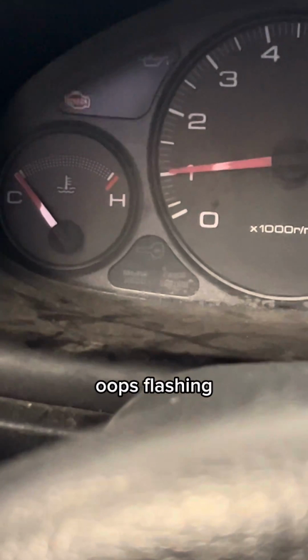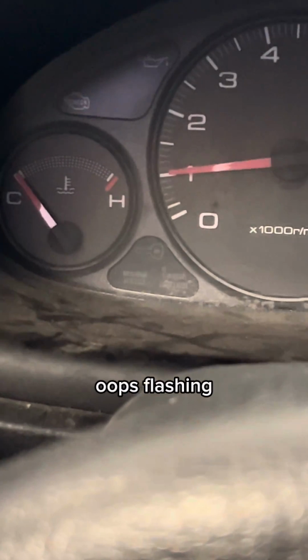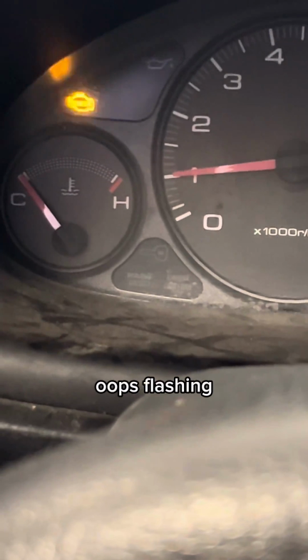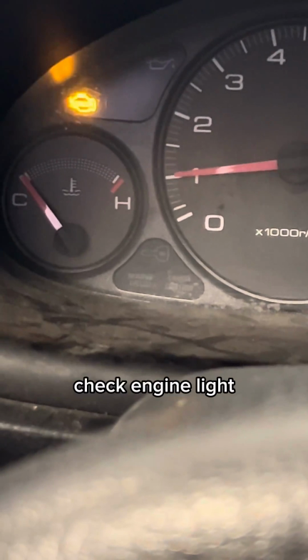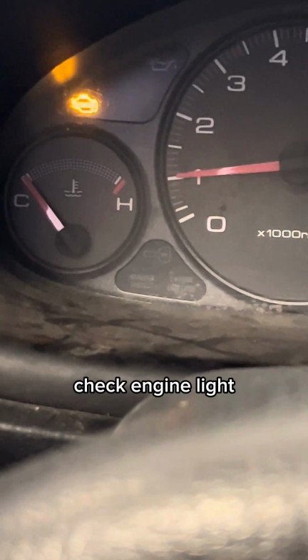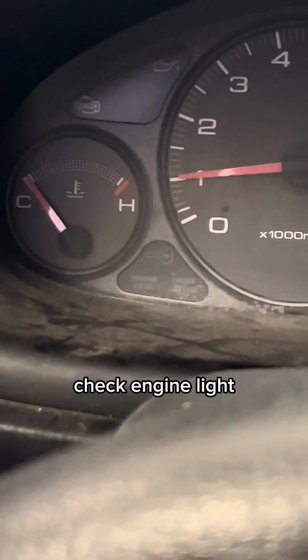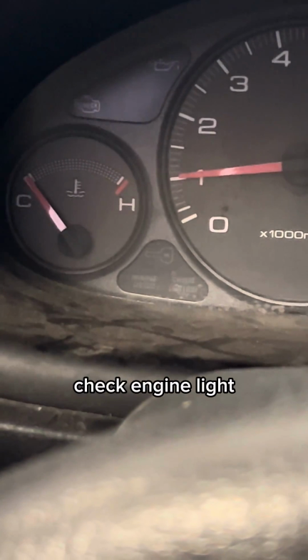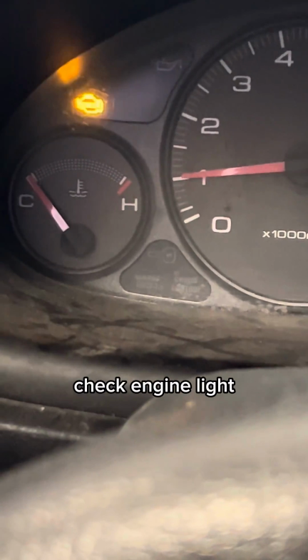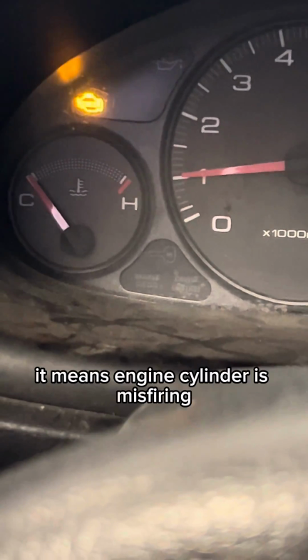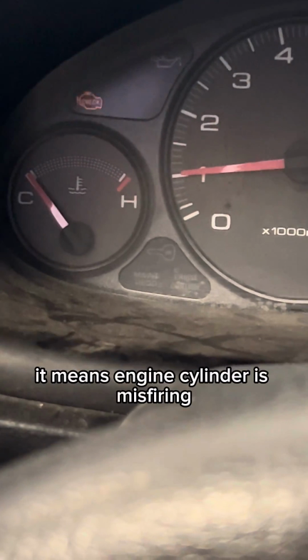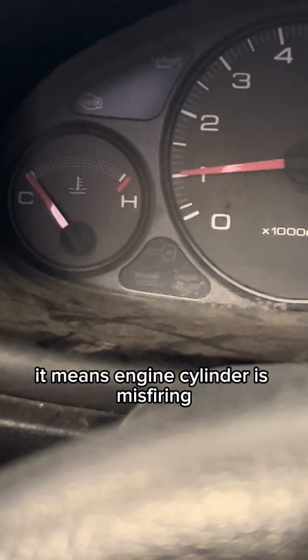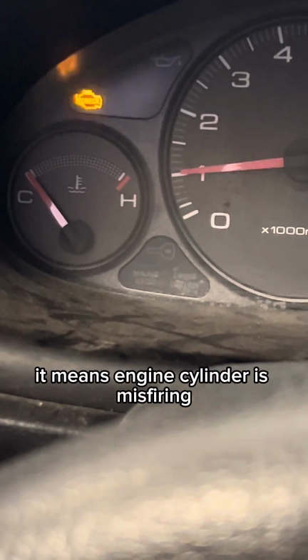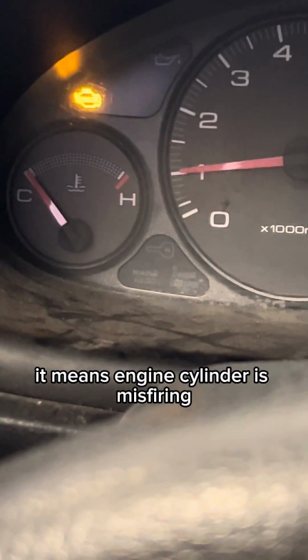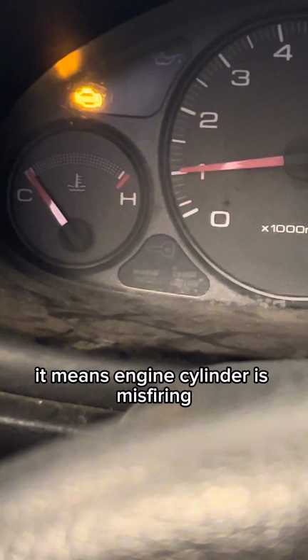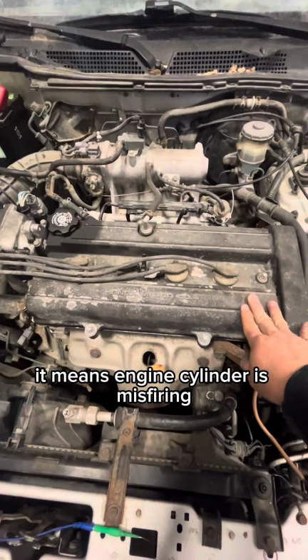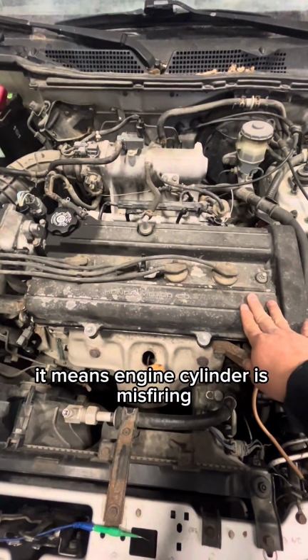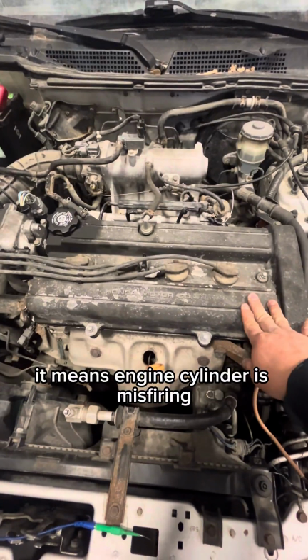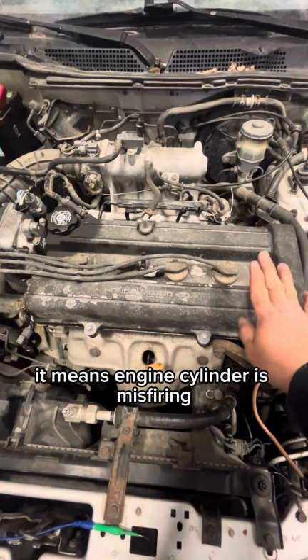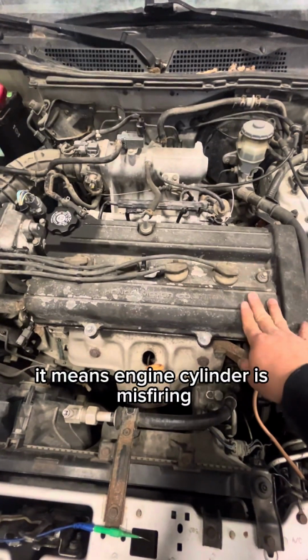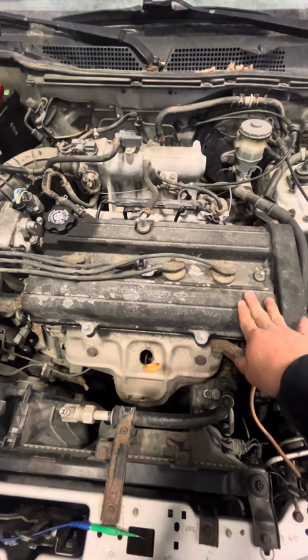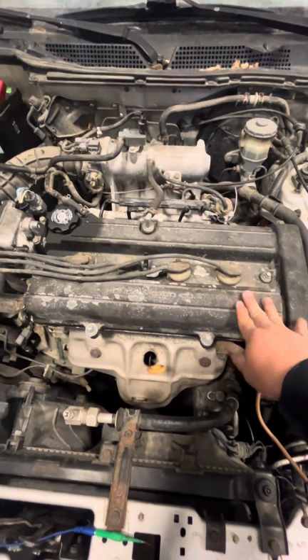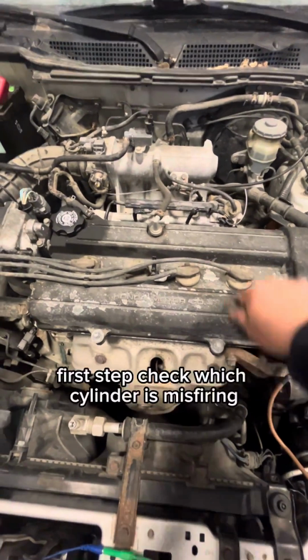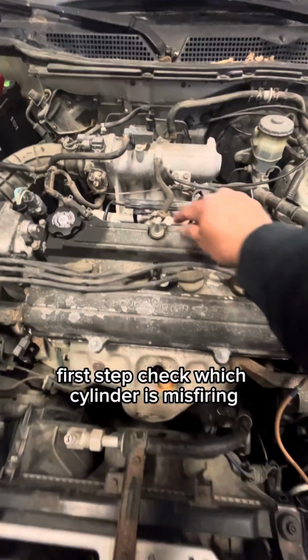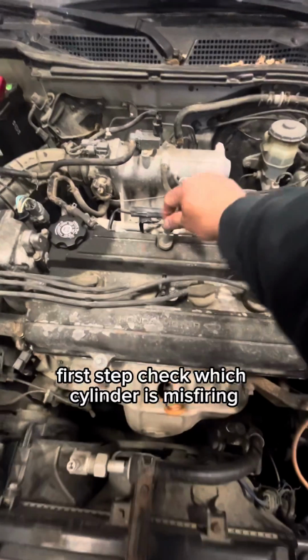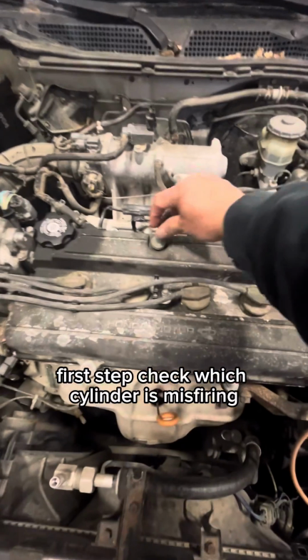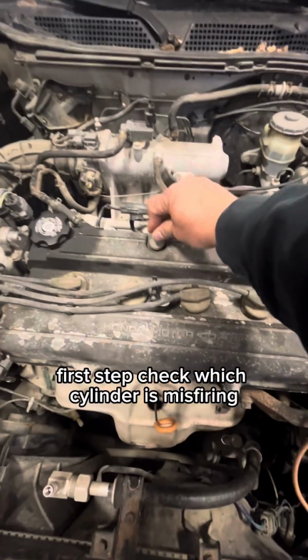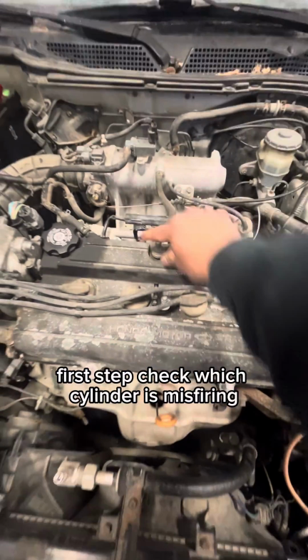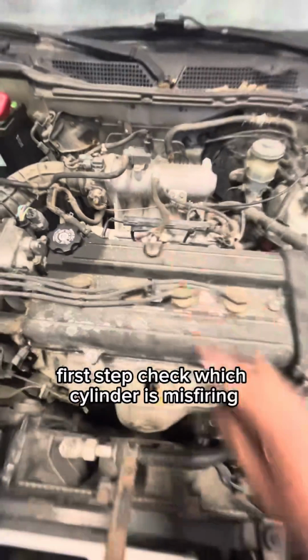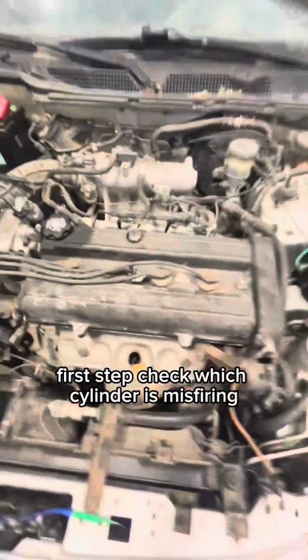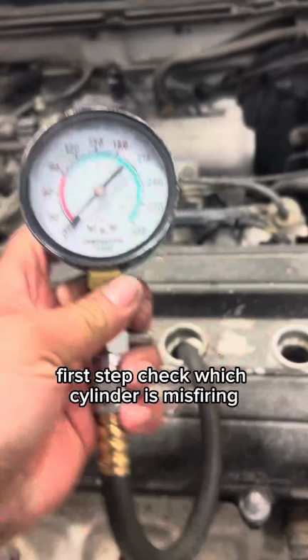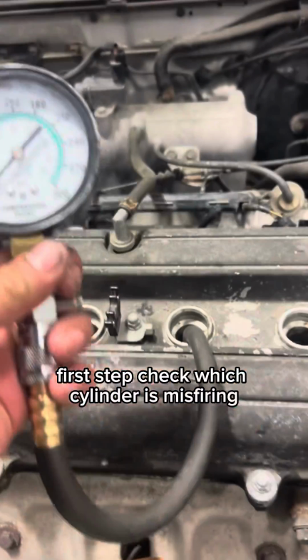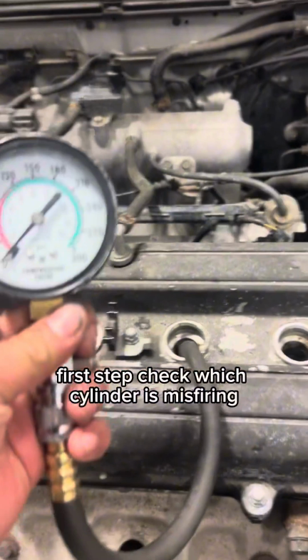Flashing check engine light? It means the engine cylinder is misfiring. First step: check which cylinder is misfiring.